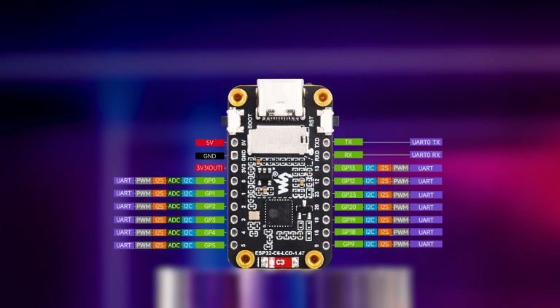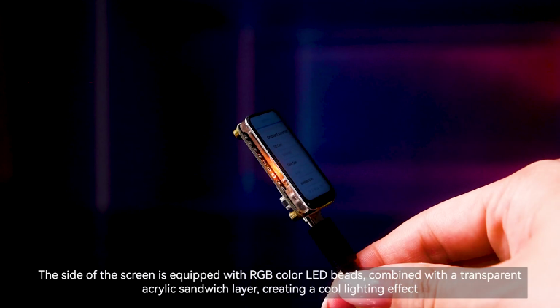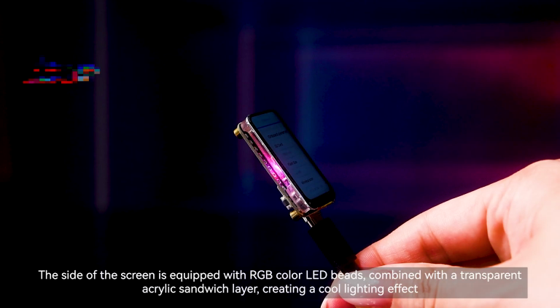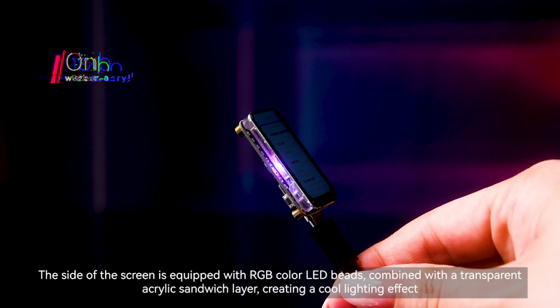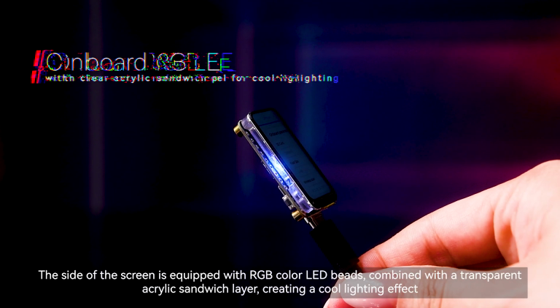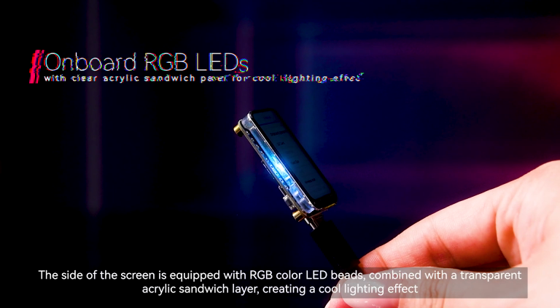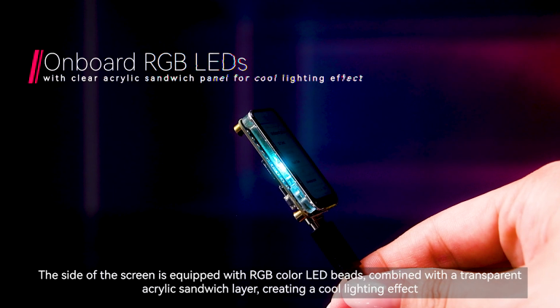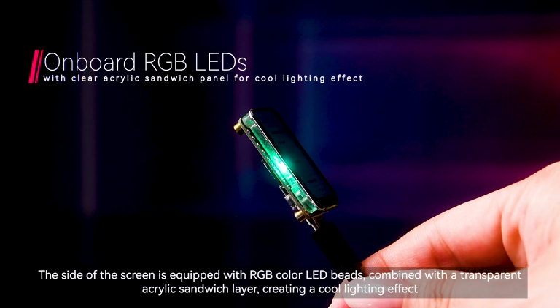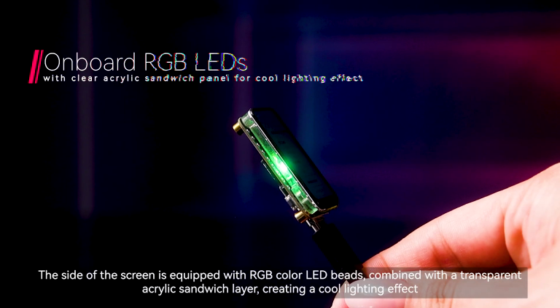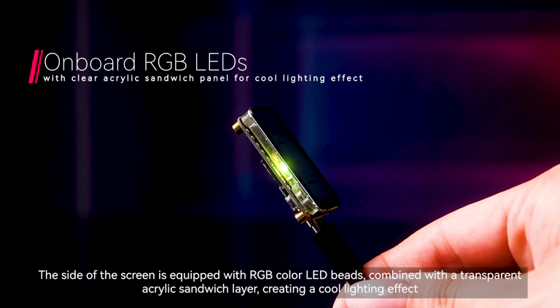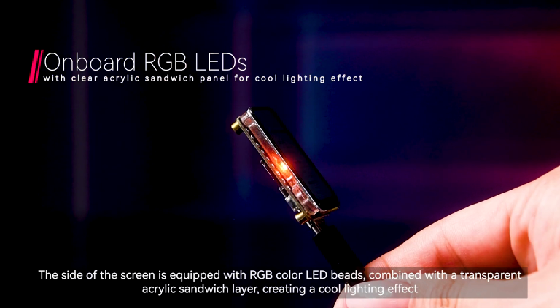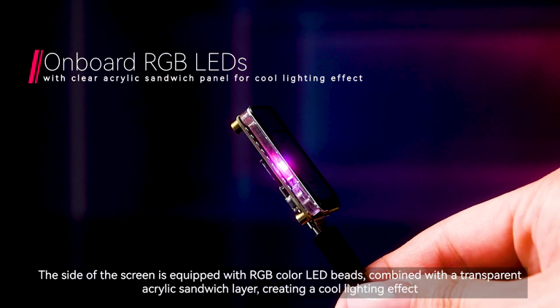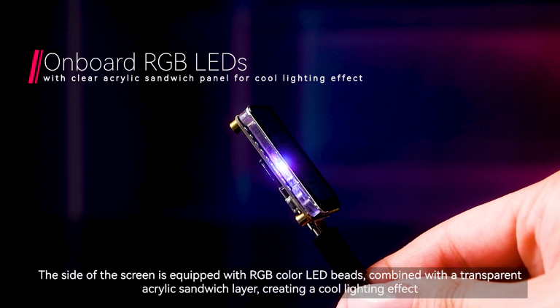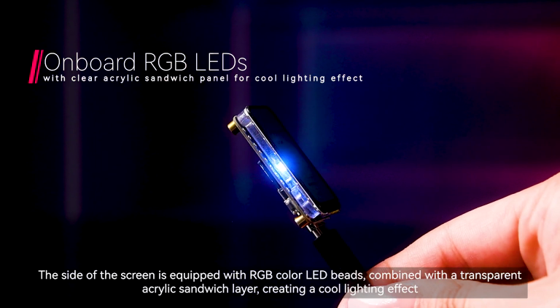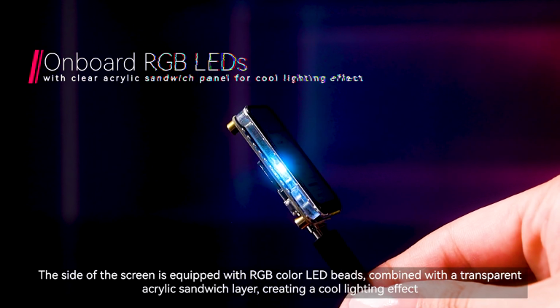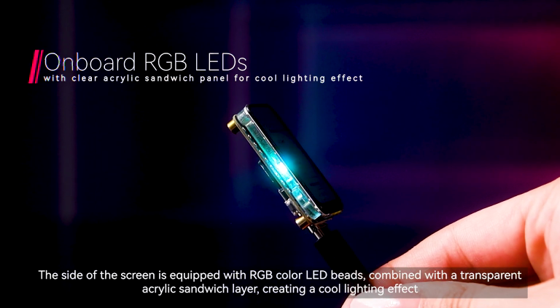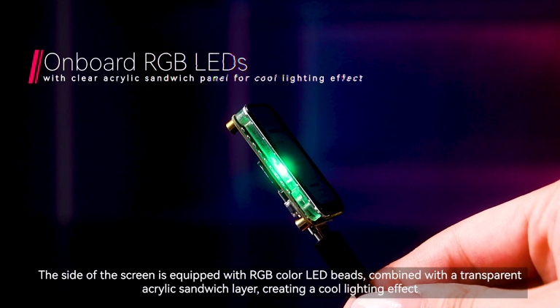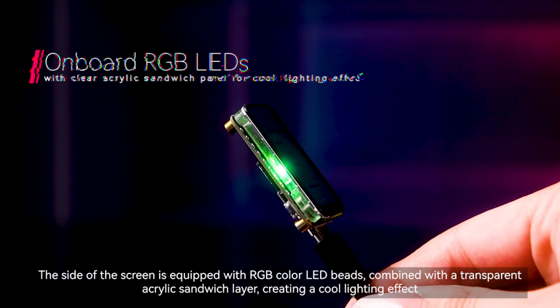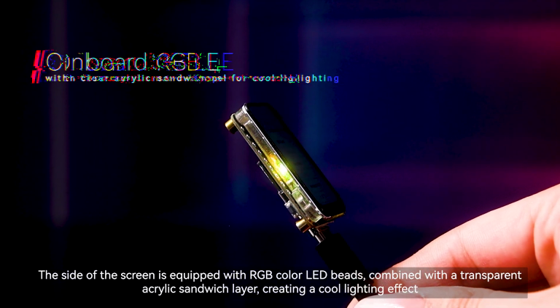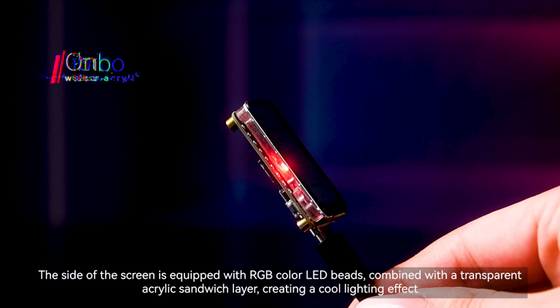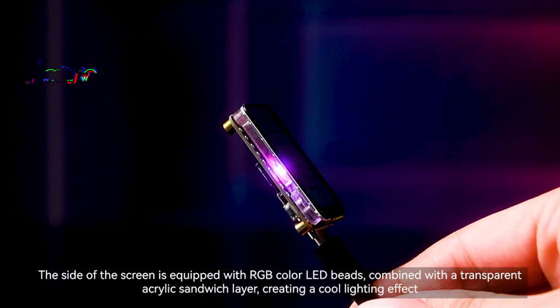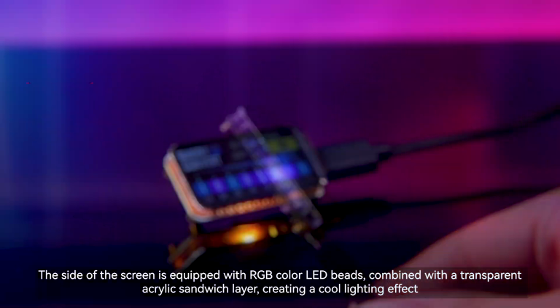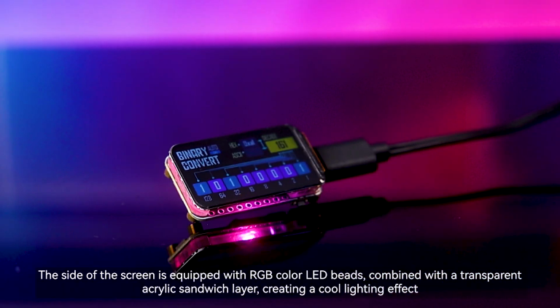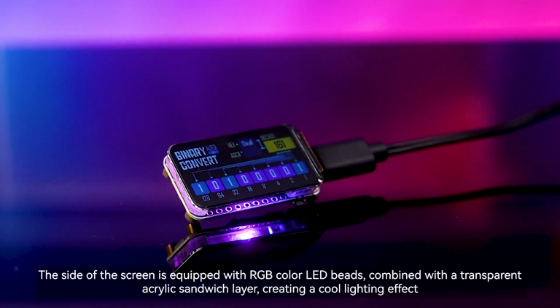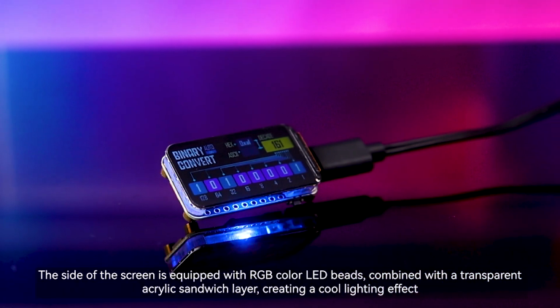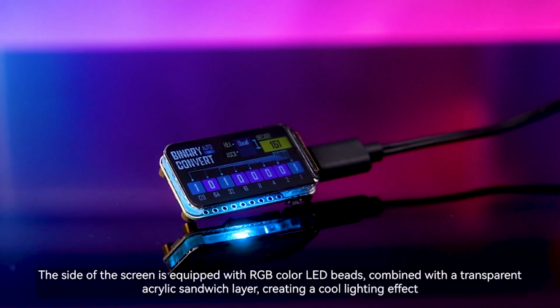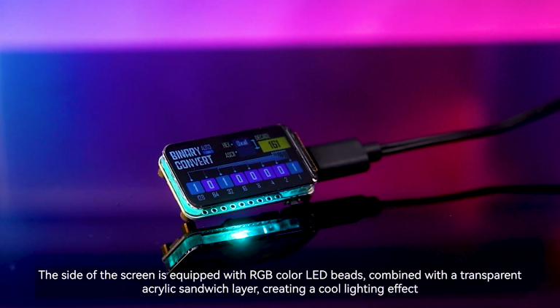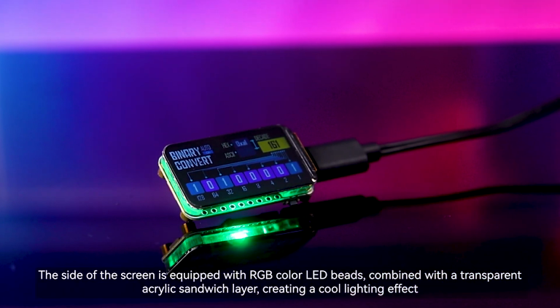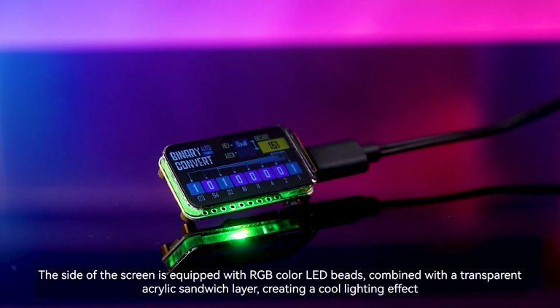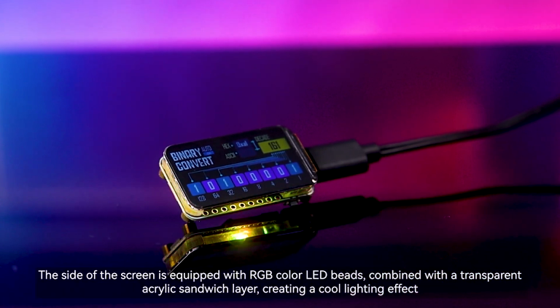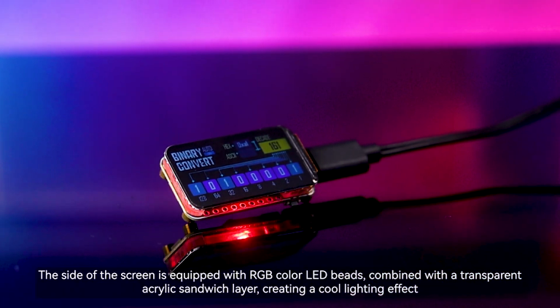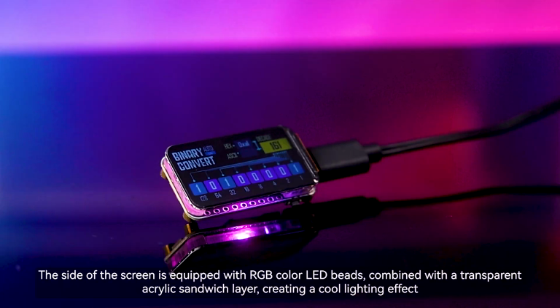The side of the screen is equipped with RGB color LED beads, combined with a transparent acrylic sandwich layer, creating a cool lighting effect.